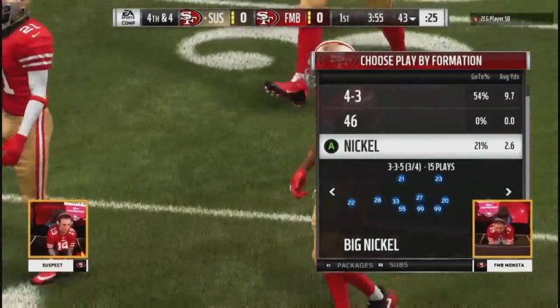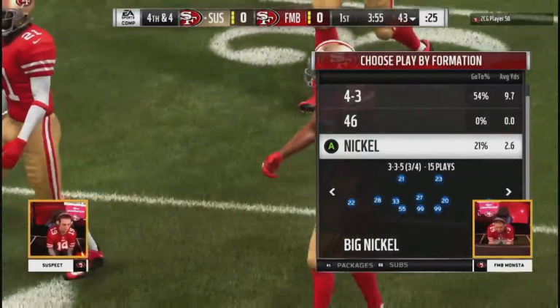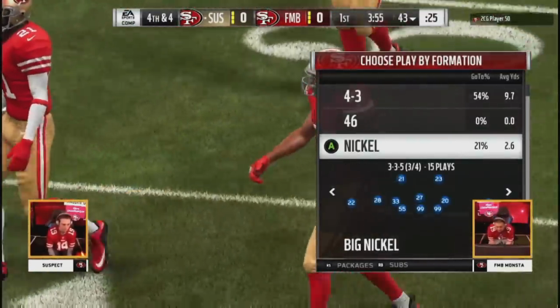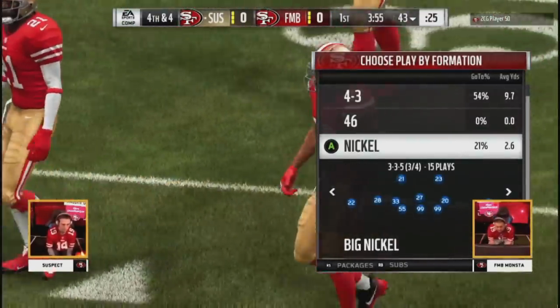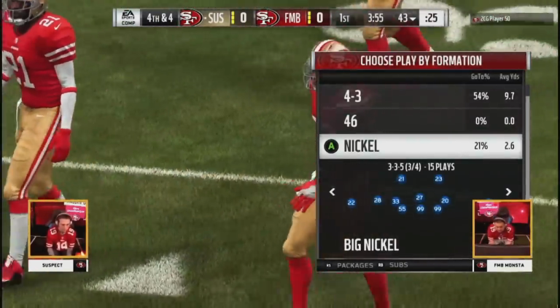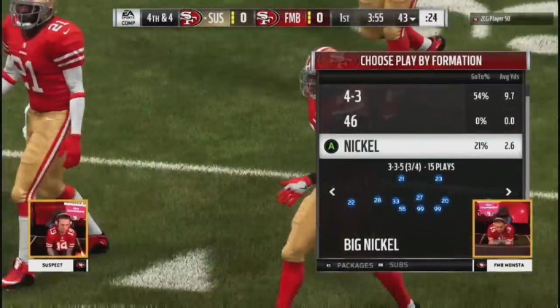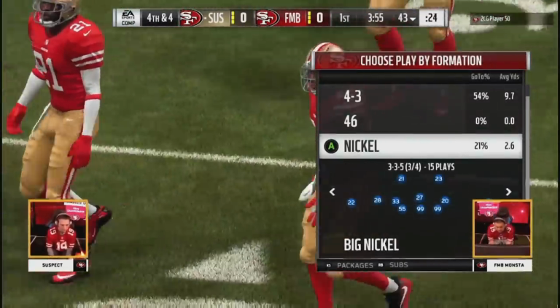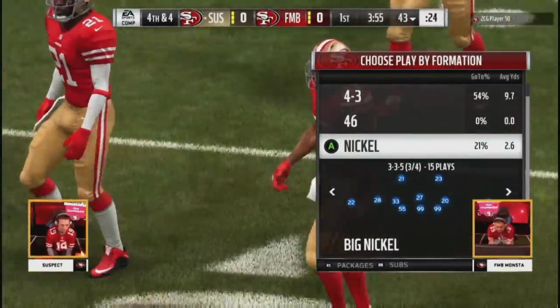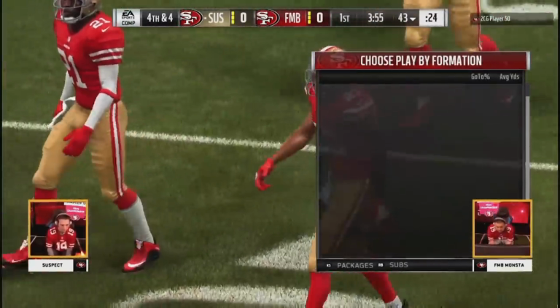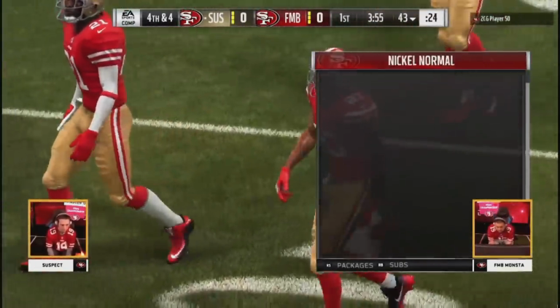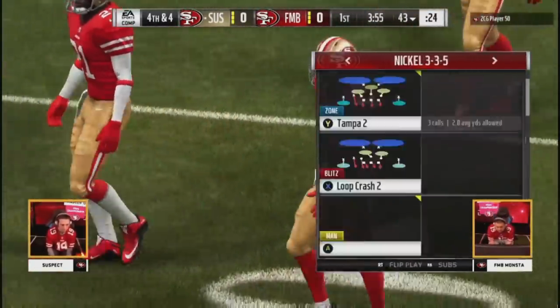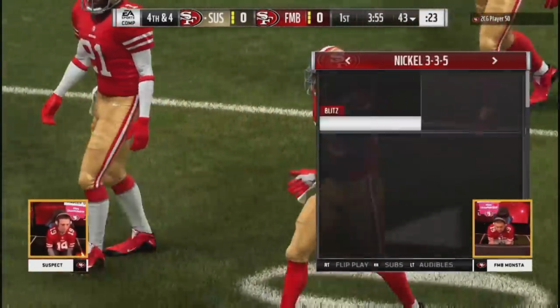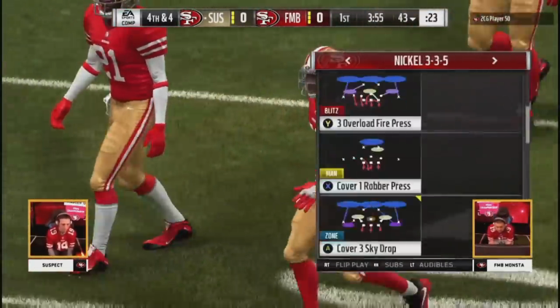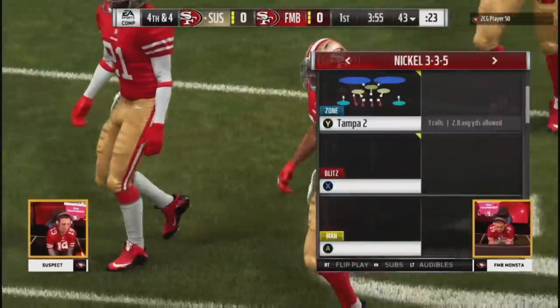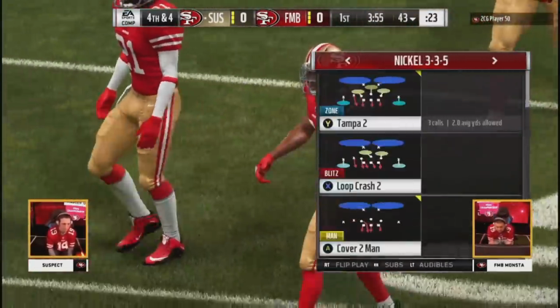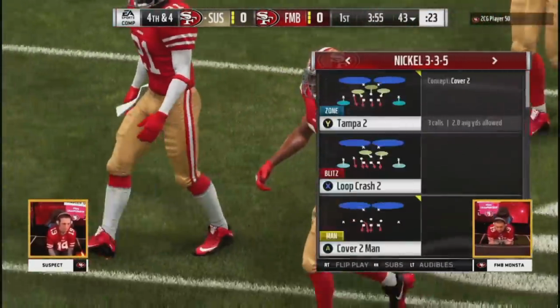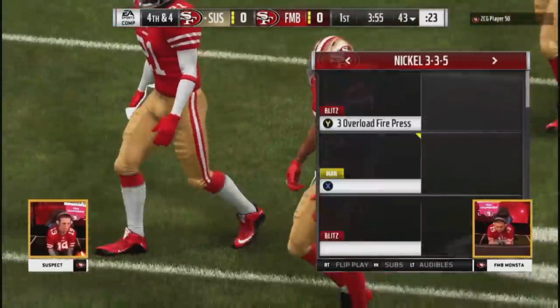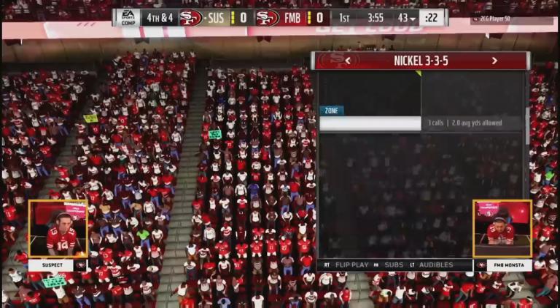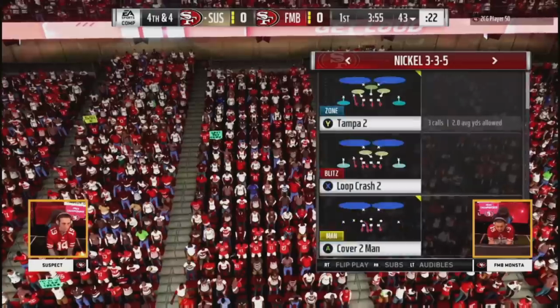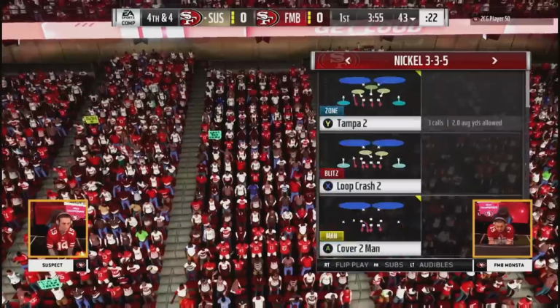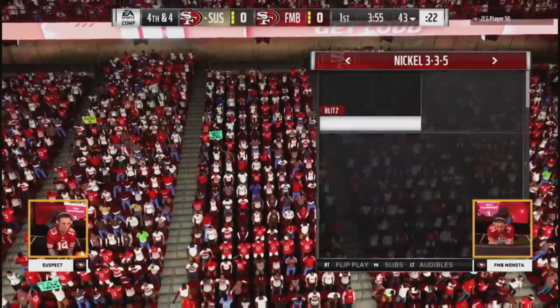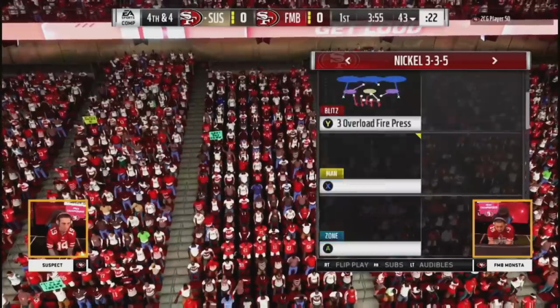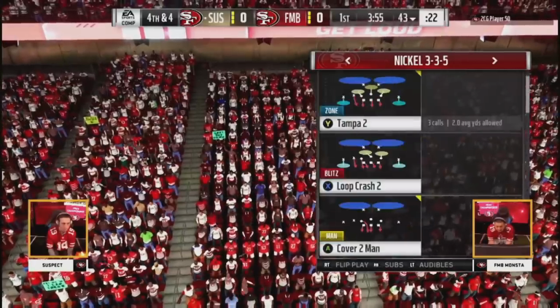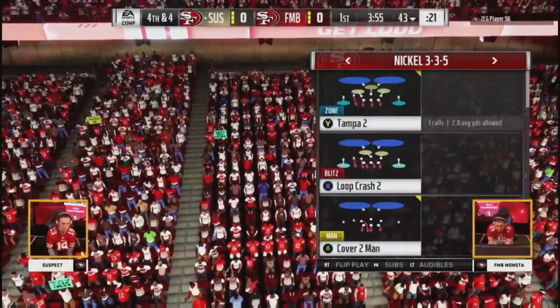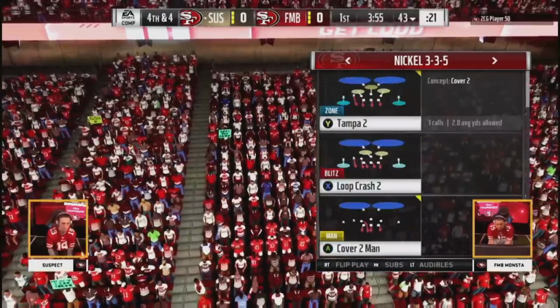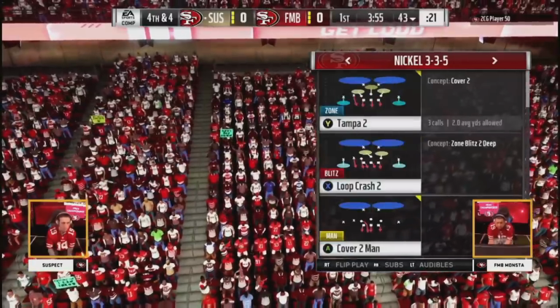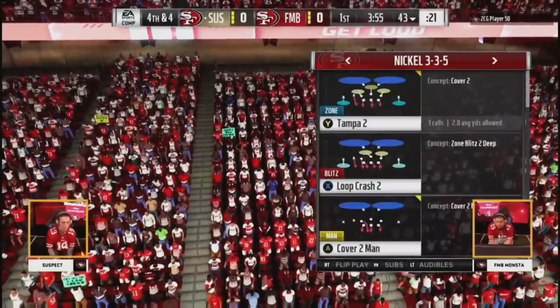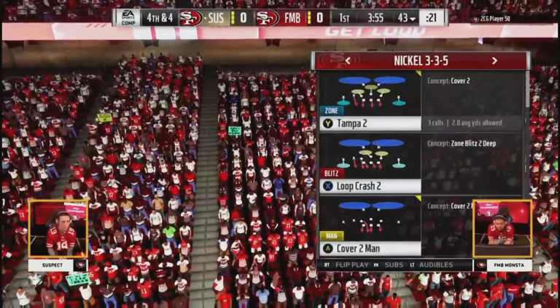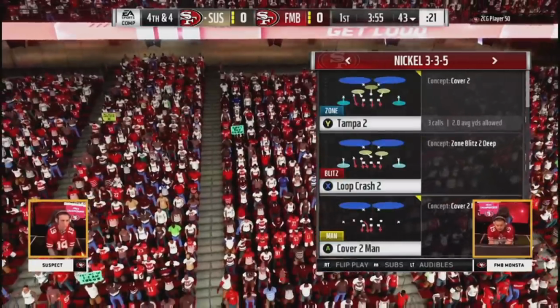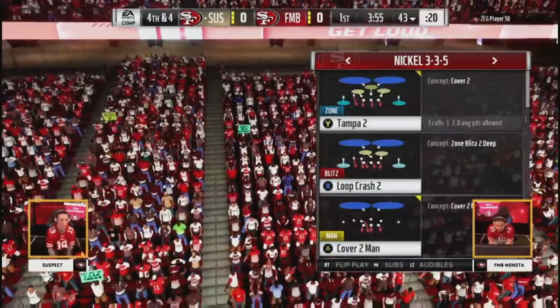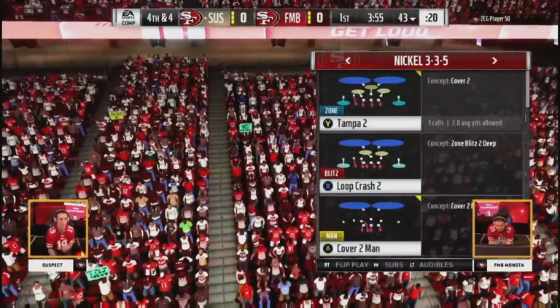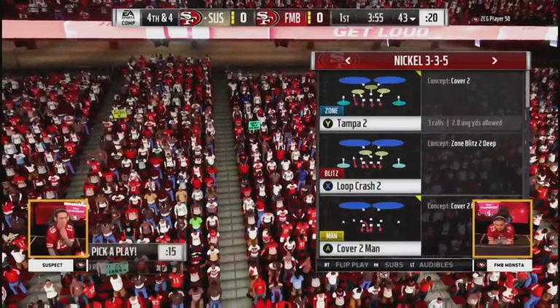Early decision for Suspect. Fourth and four — got to go. If you know this family, you know they're going for it.